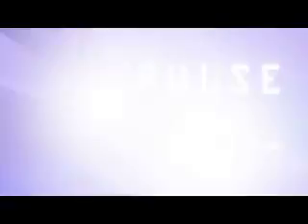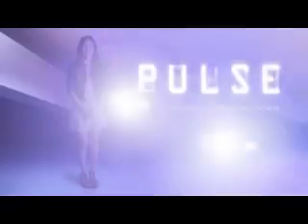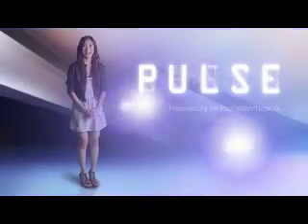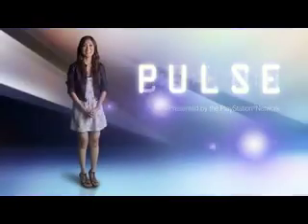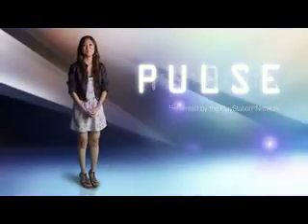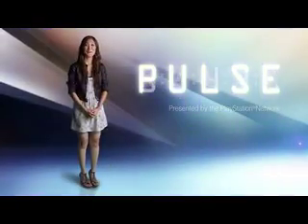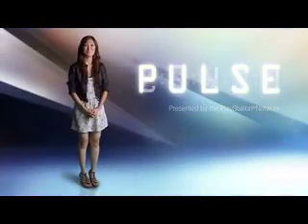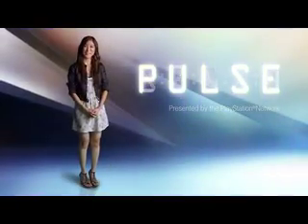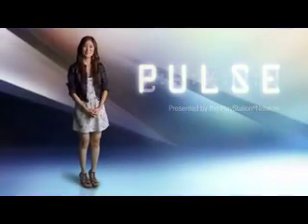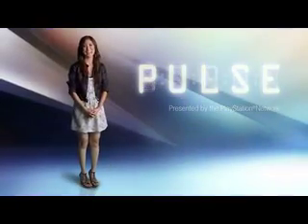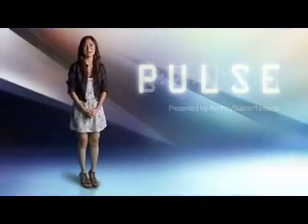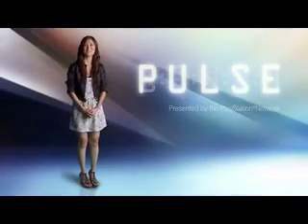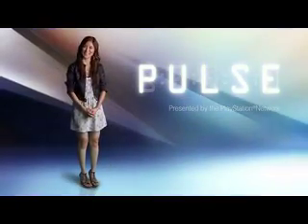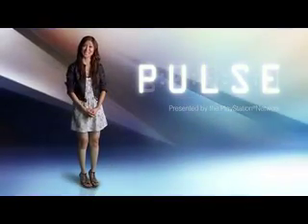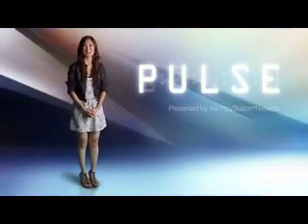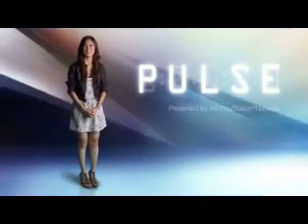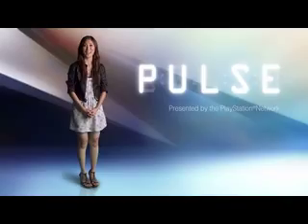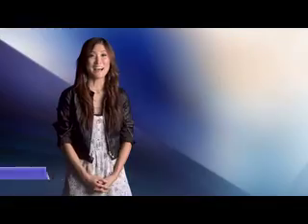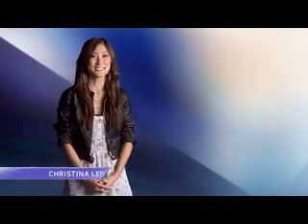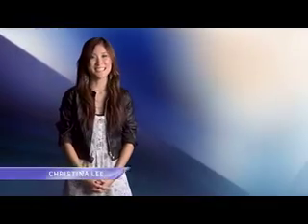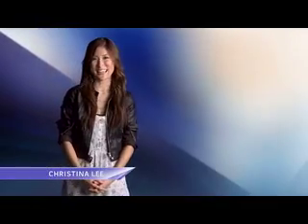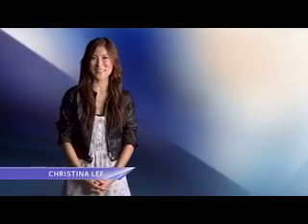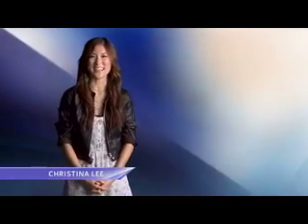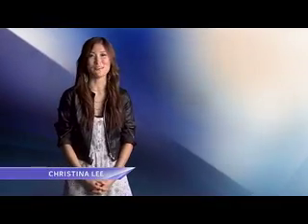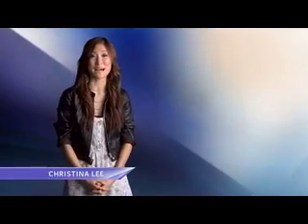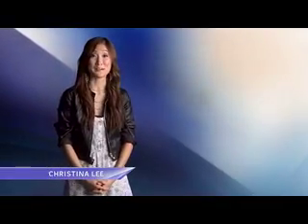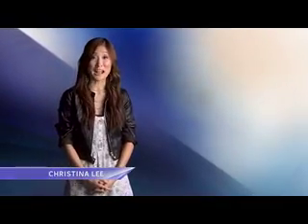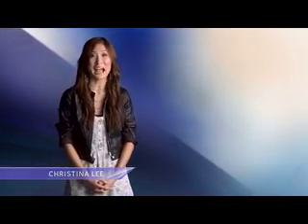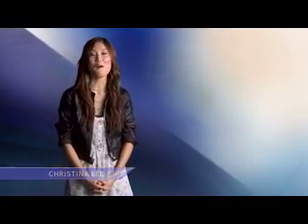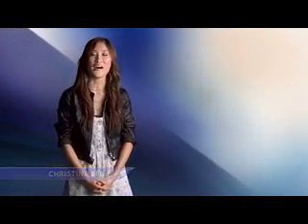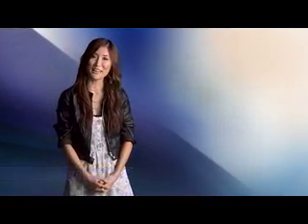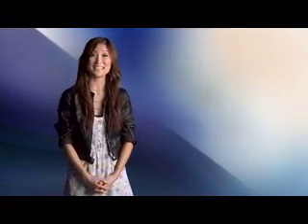Hey guys, welcome to Pulse presented by the PlayStation Network. I'm Christina Lee with a look at what's happening right now on PlayStation.